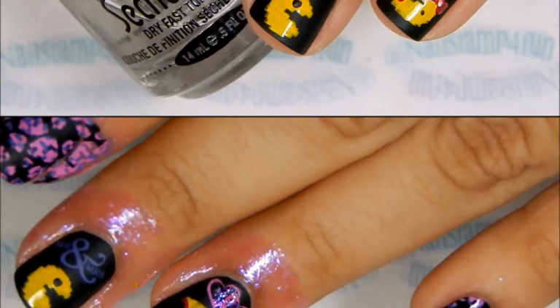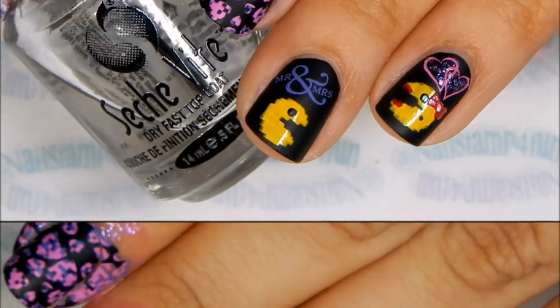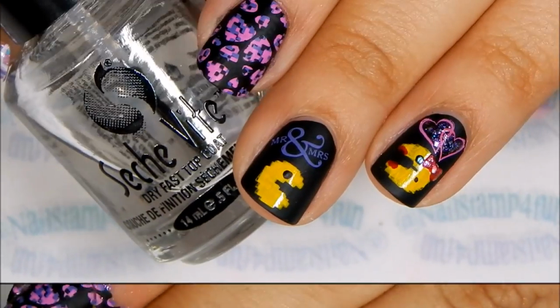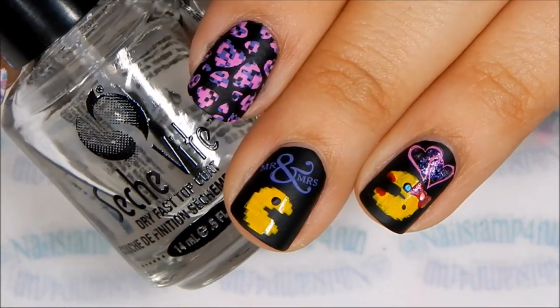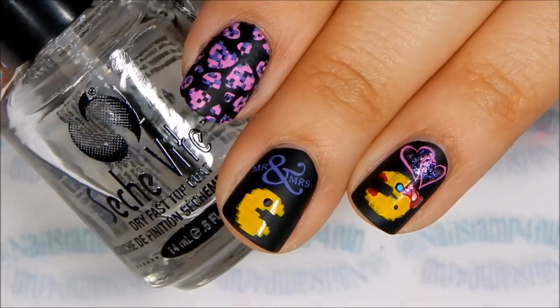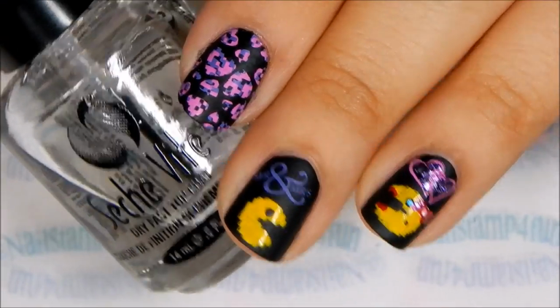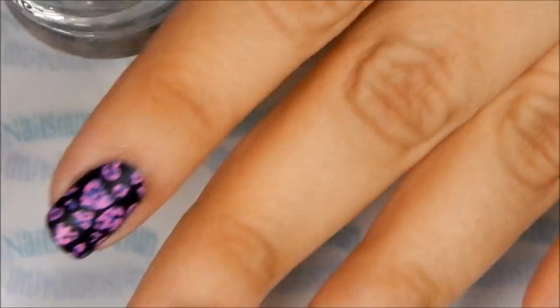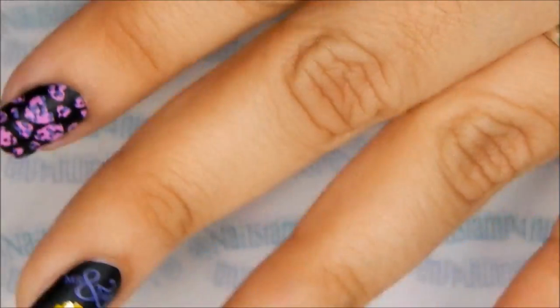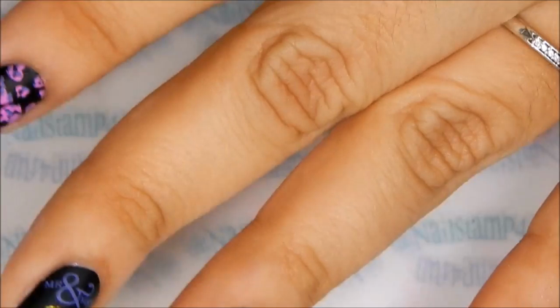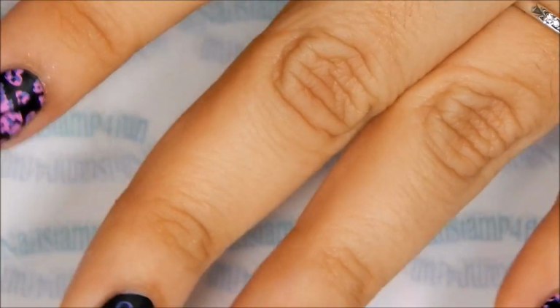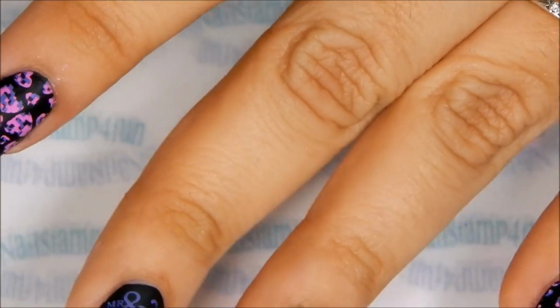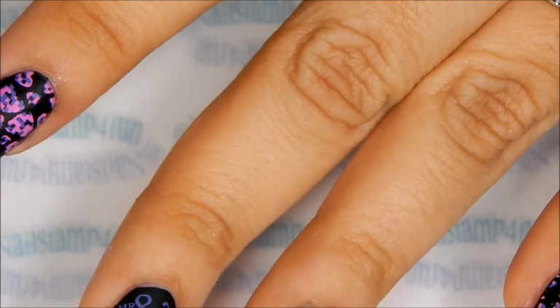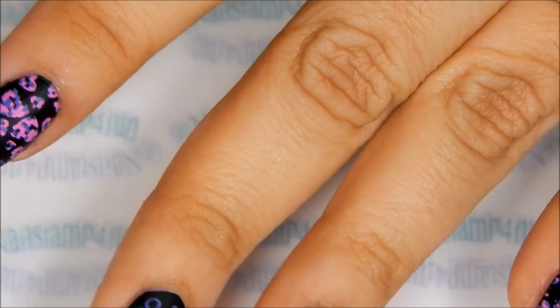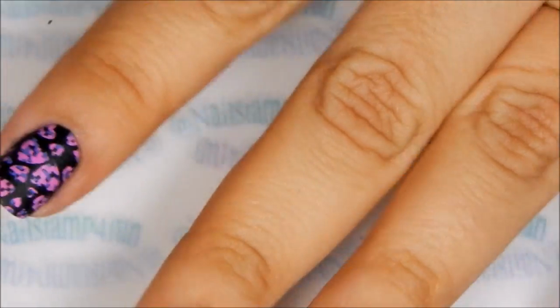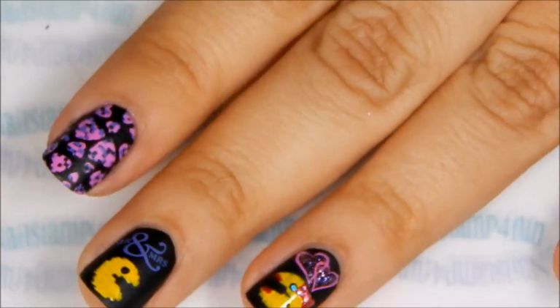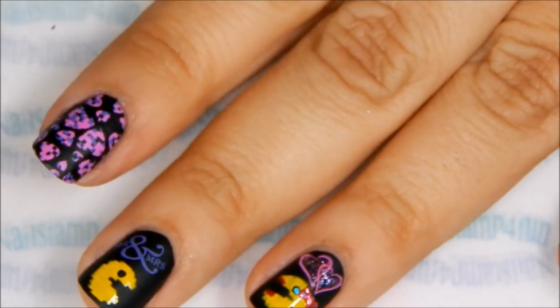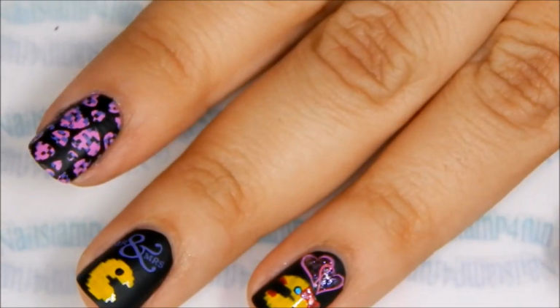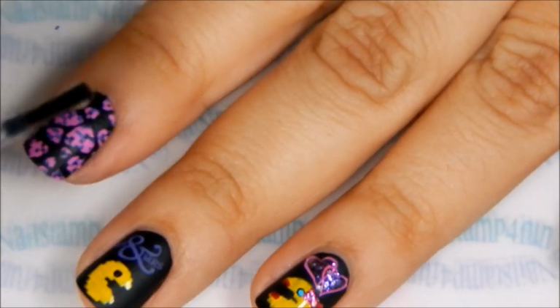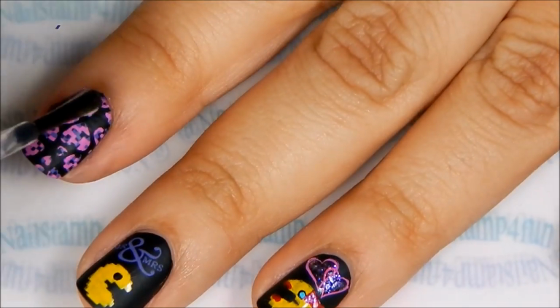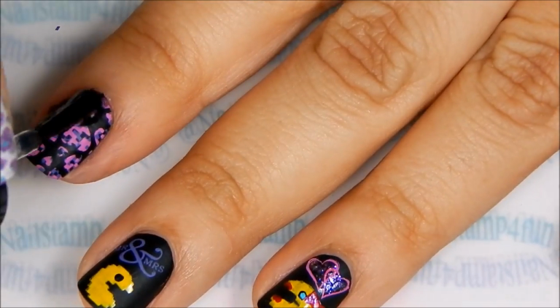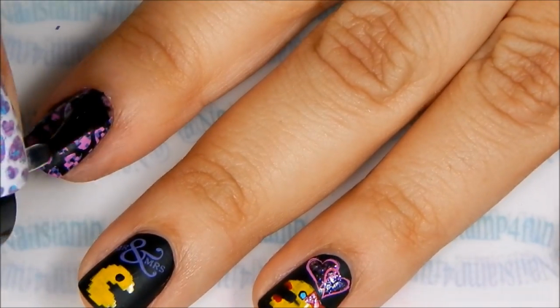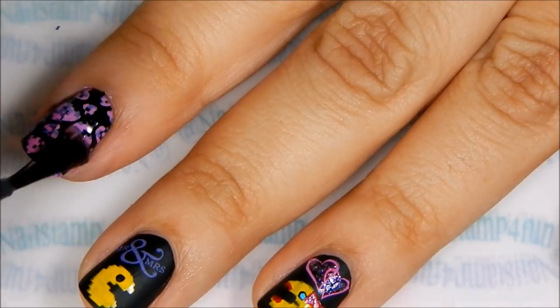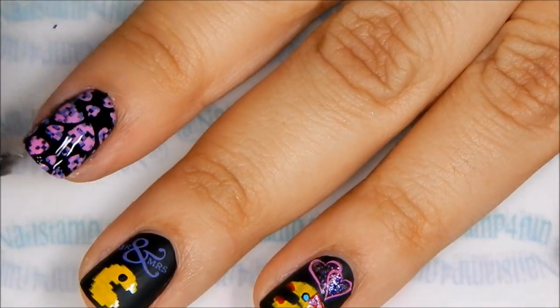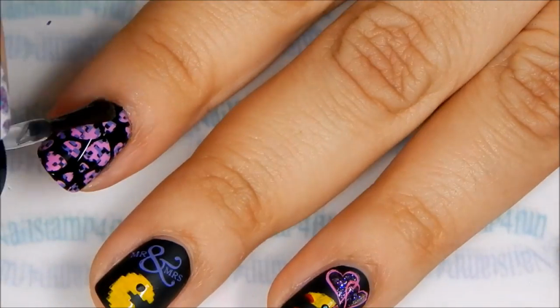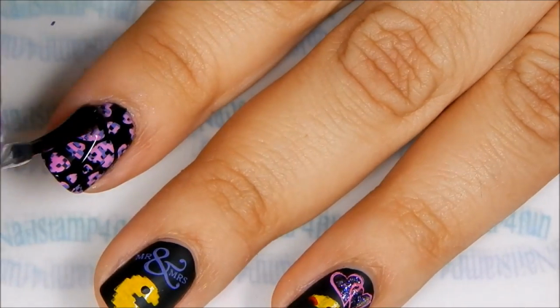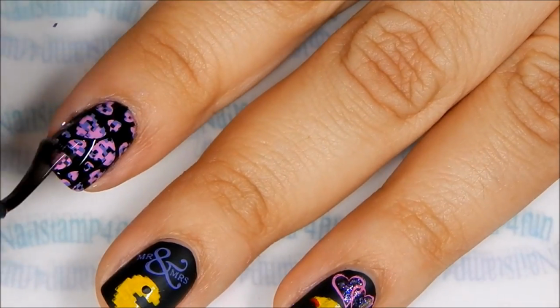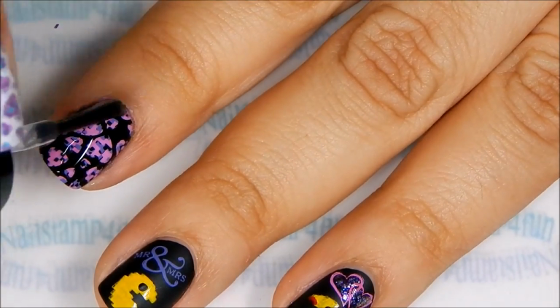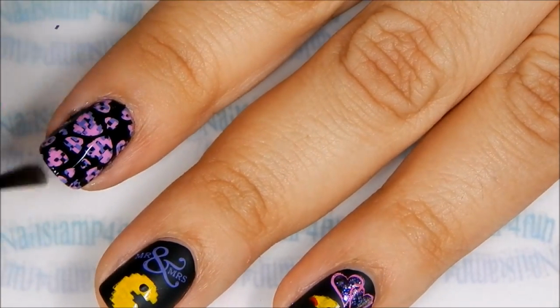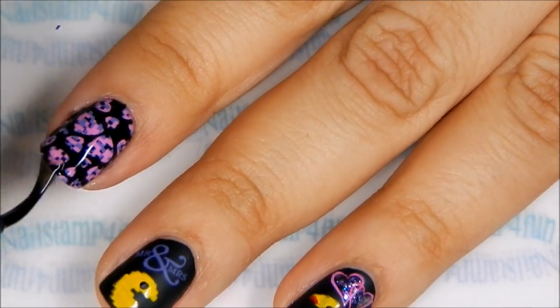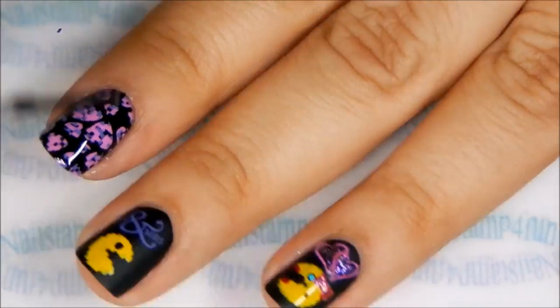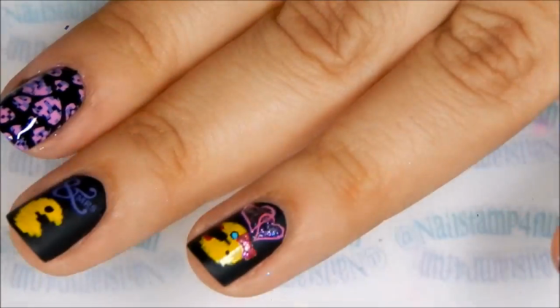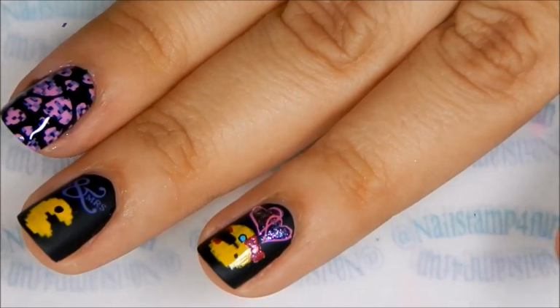I just finished cleaning up and now I apply my favorite top coat.